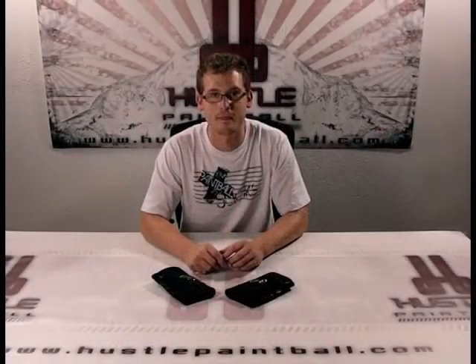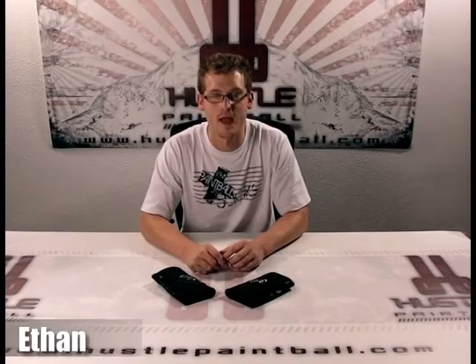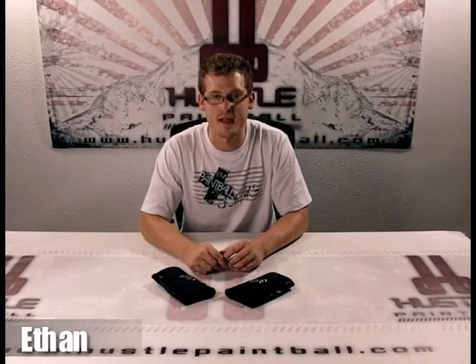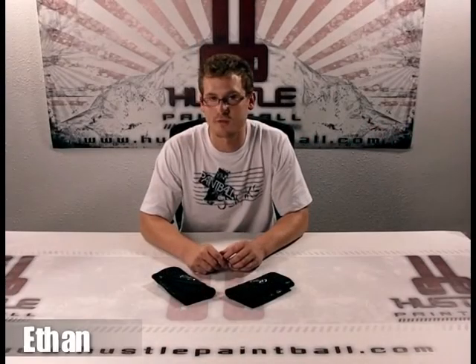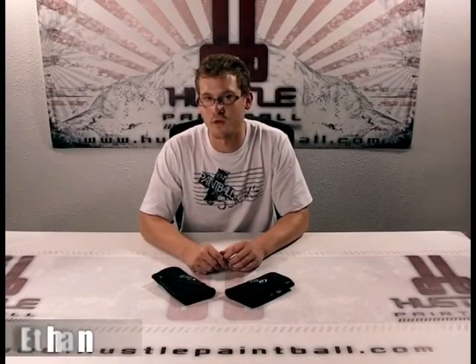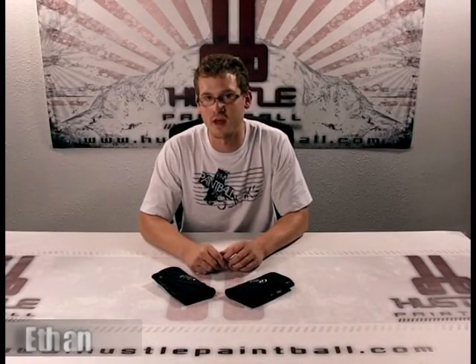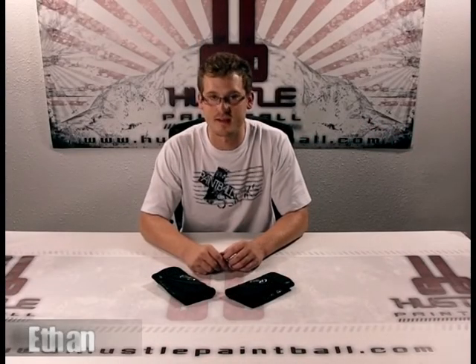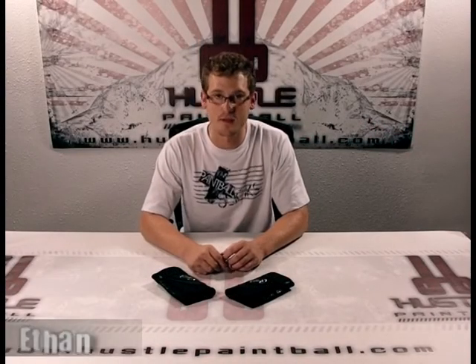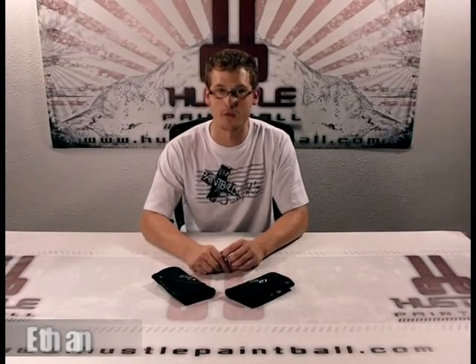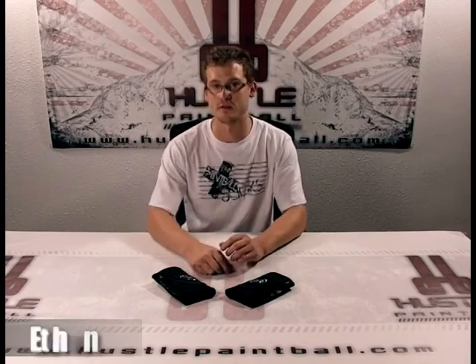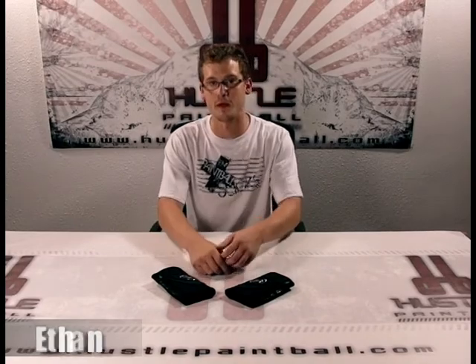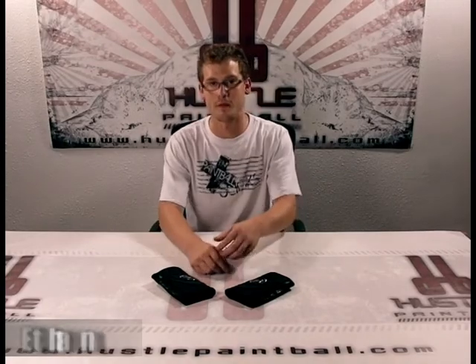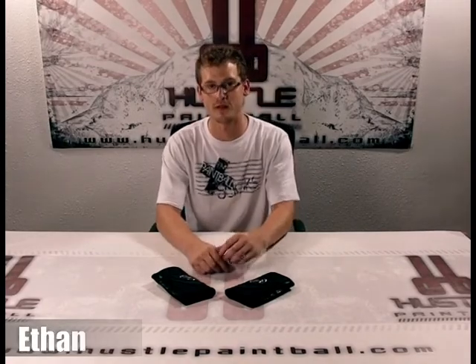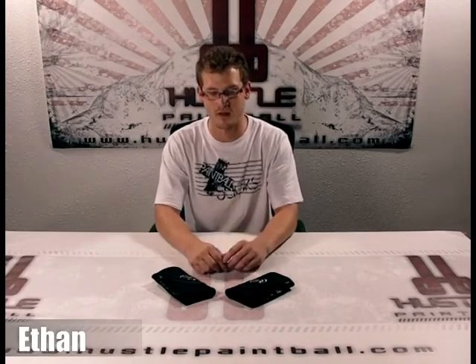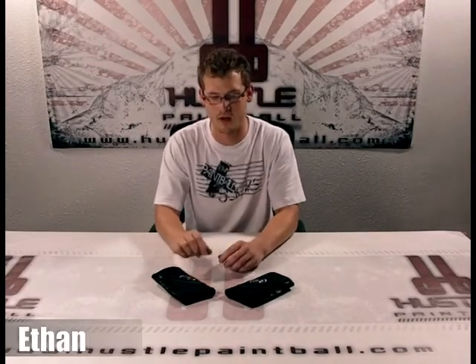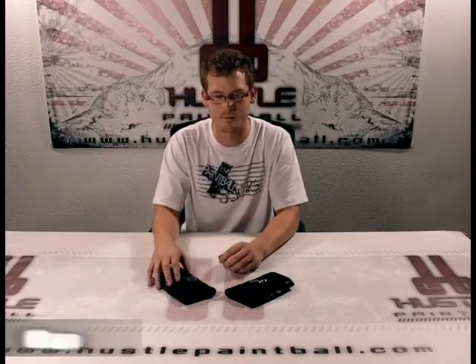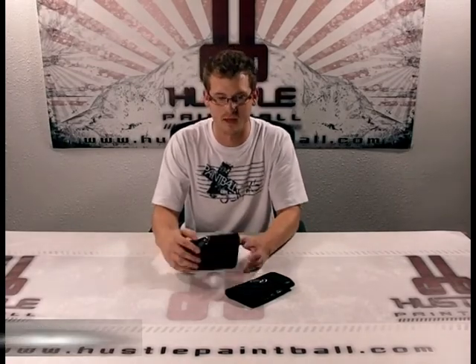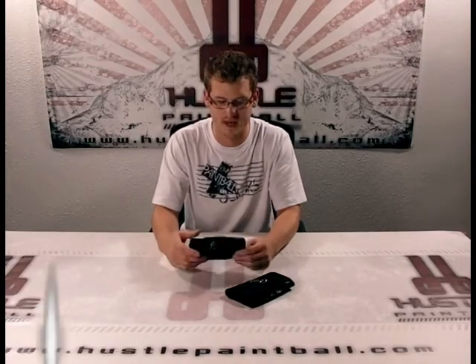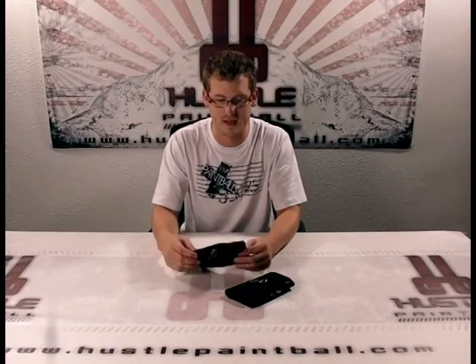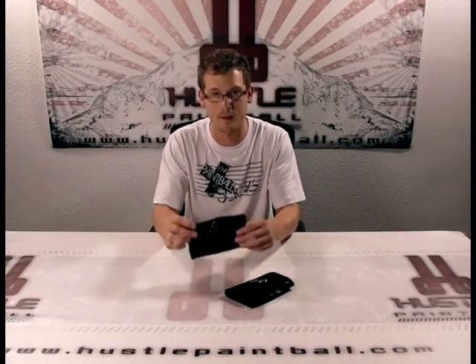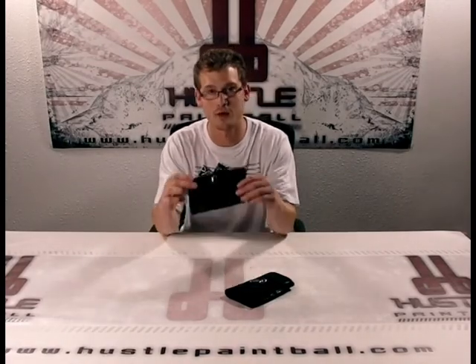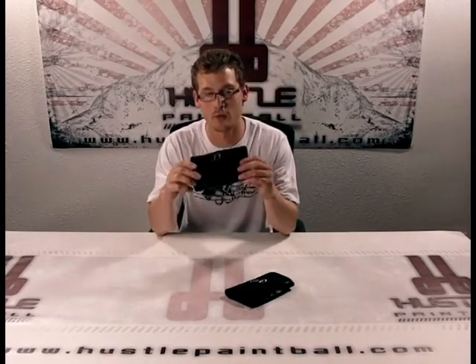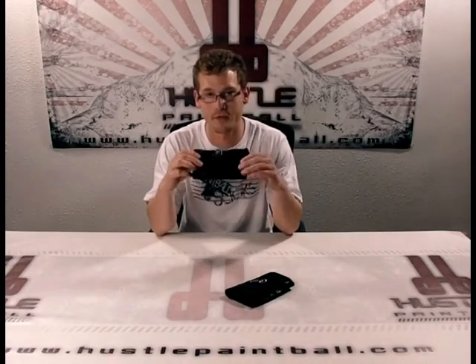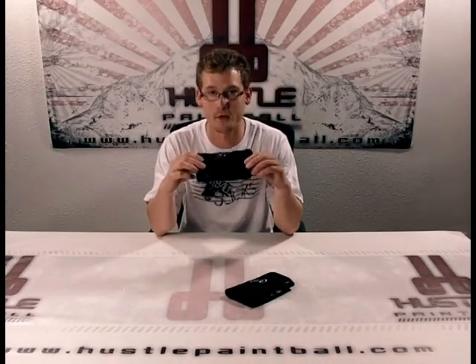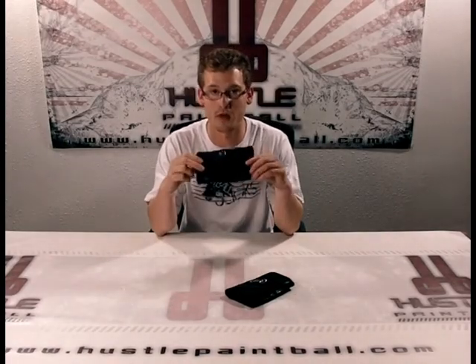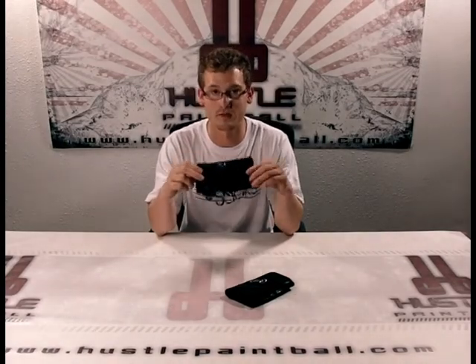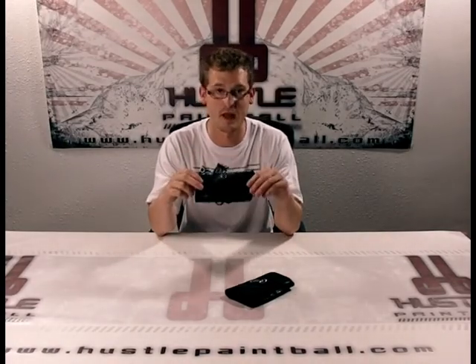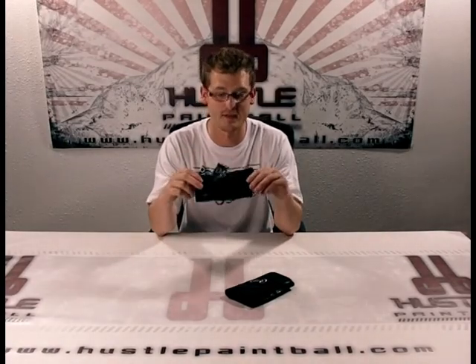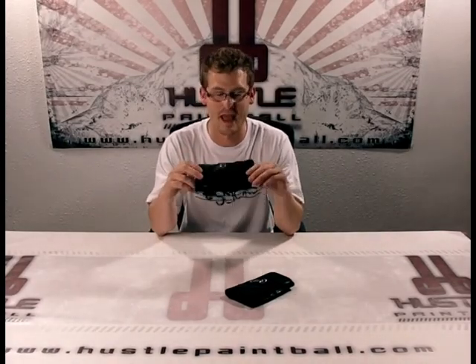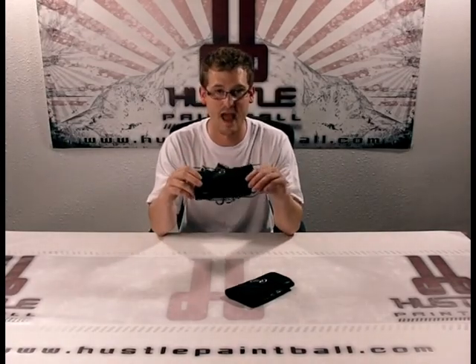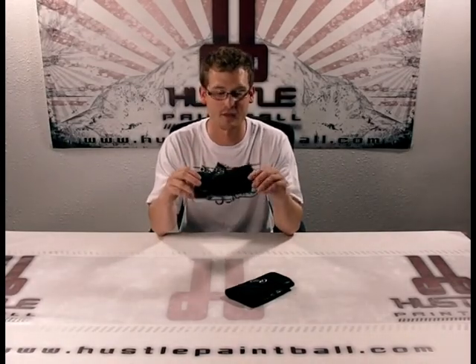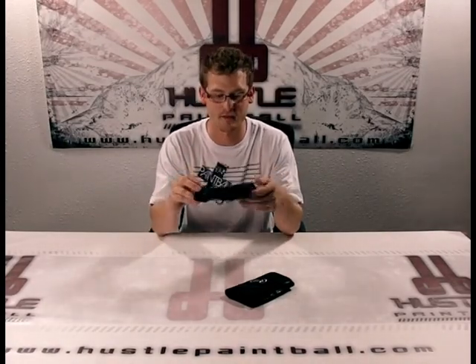Hey guys, what's going on? It's Ethan with HustlePaintball.com and today I'm going to do a review on Sly's half gloves.